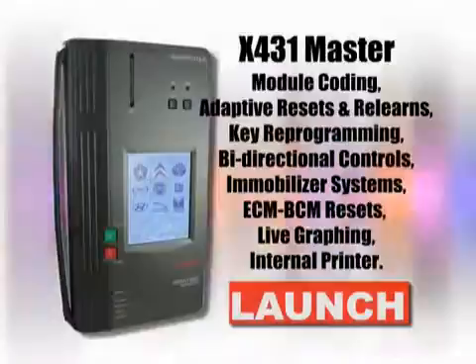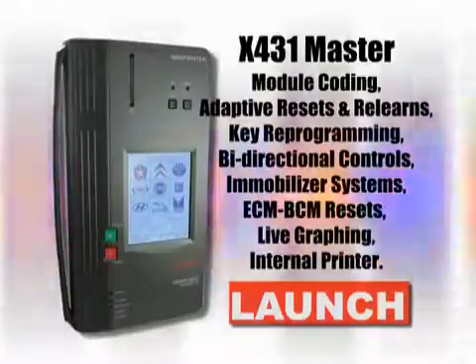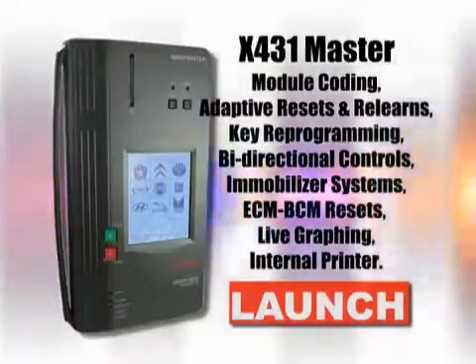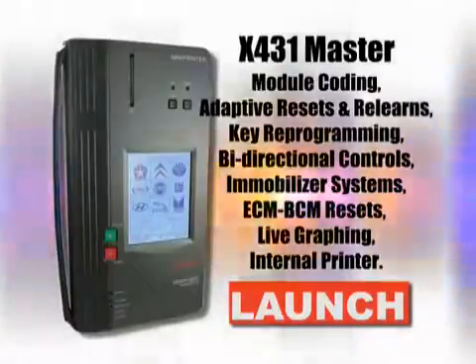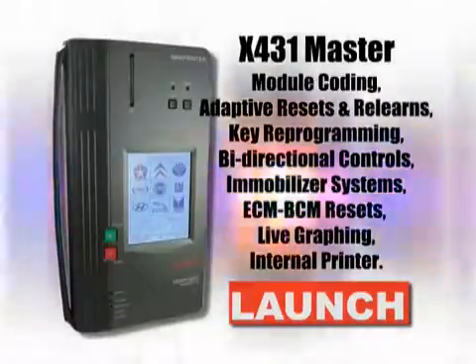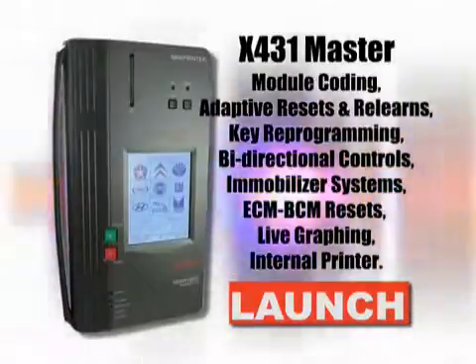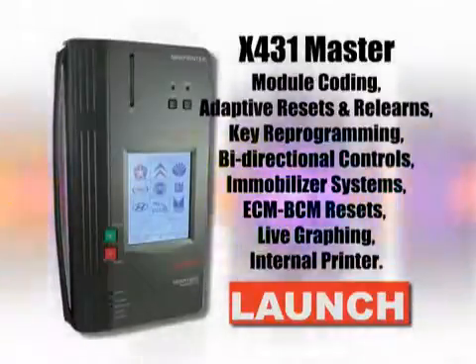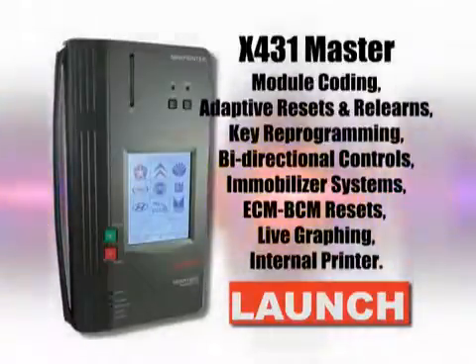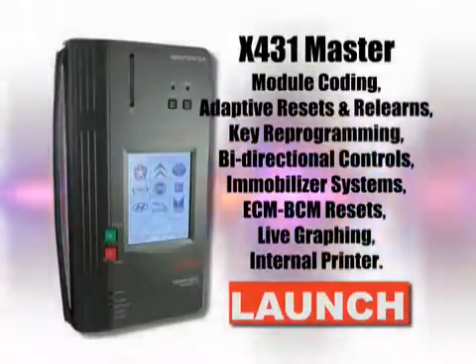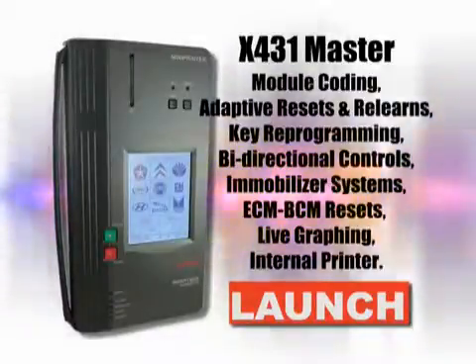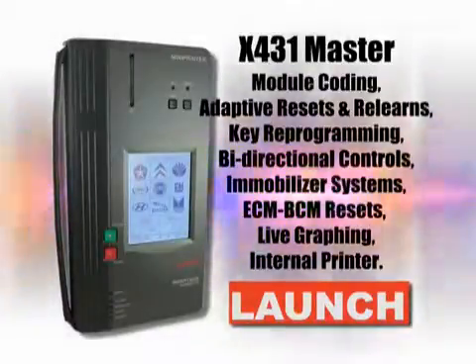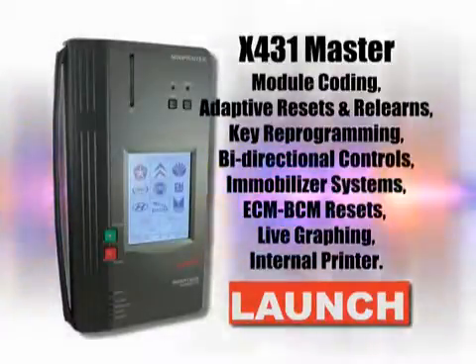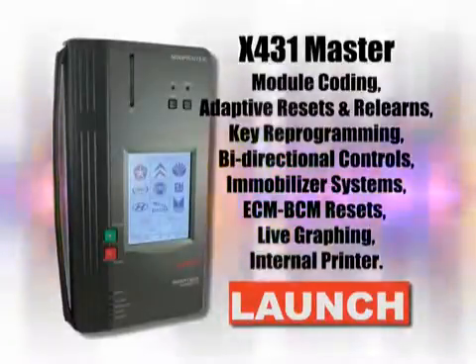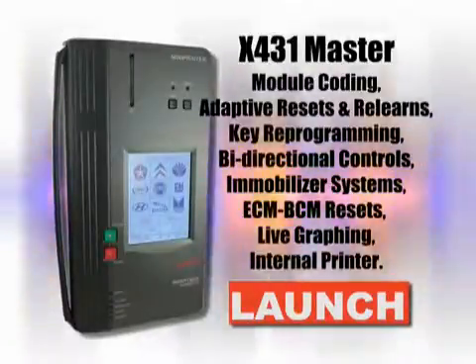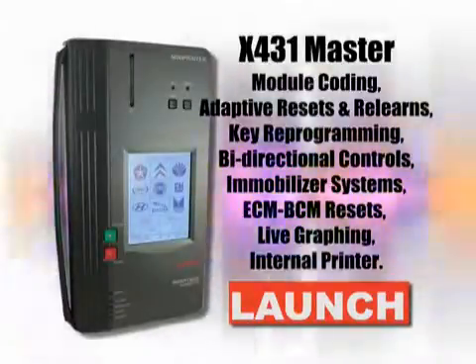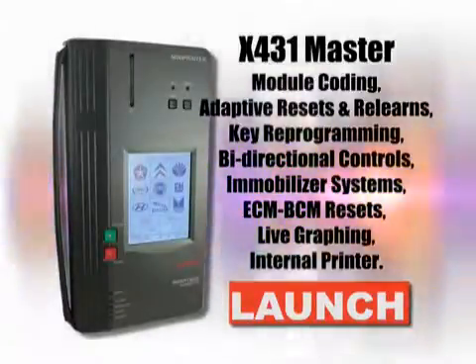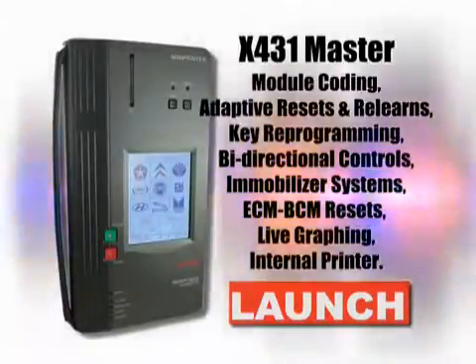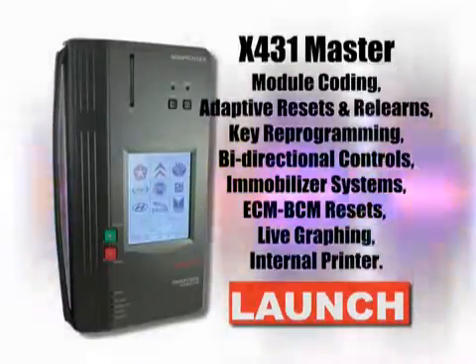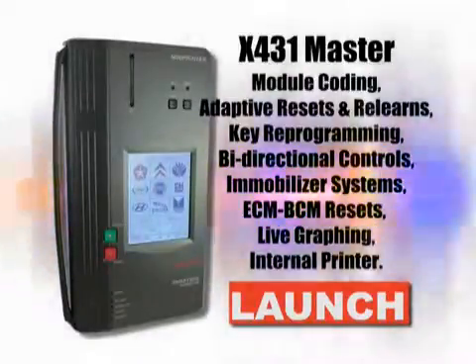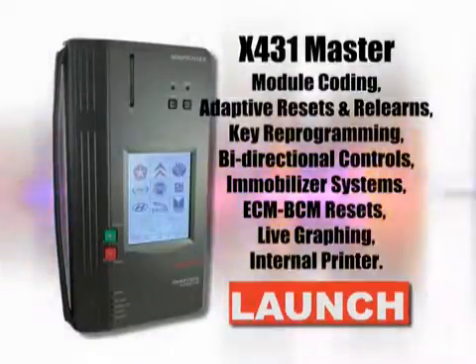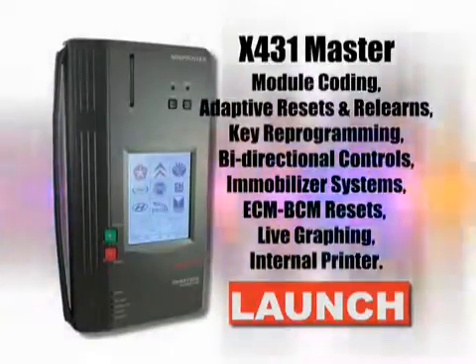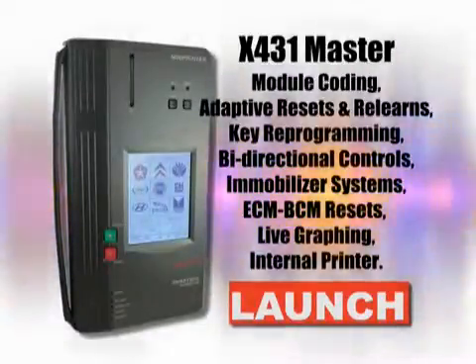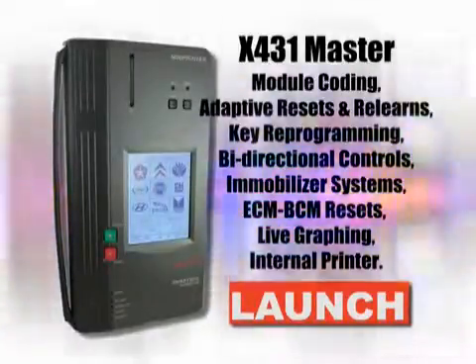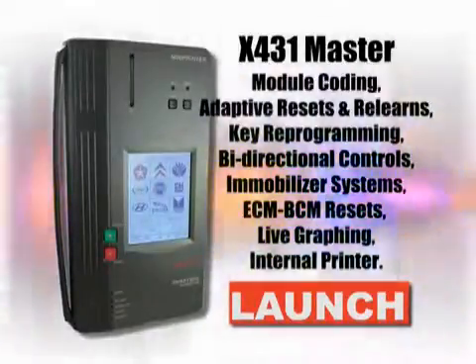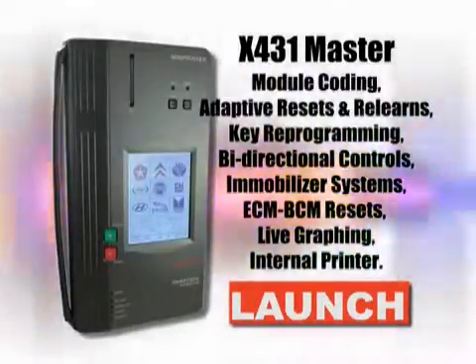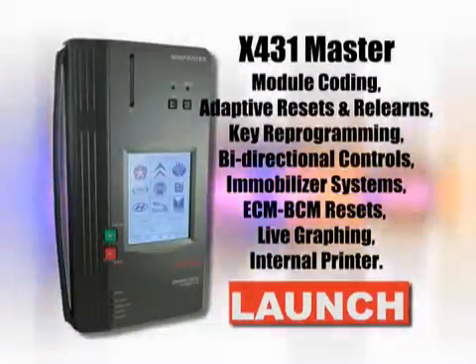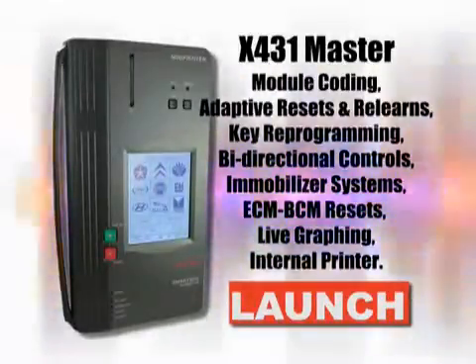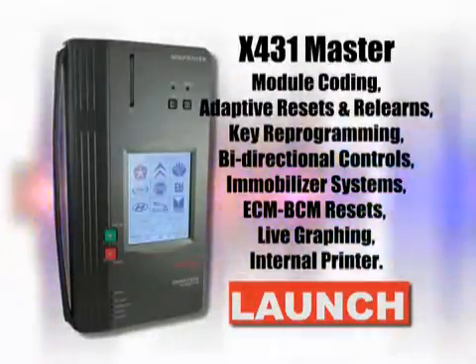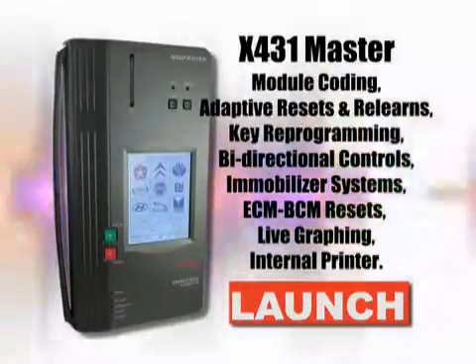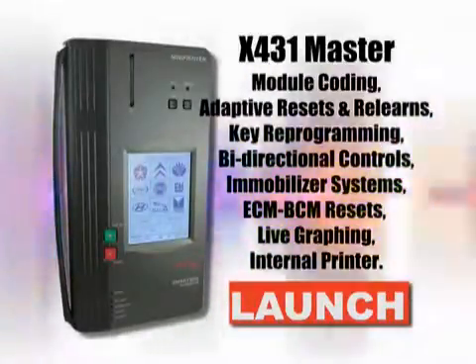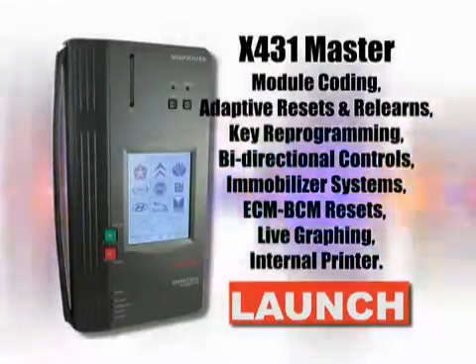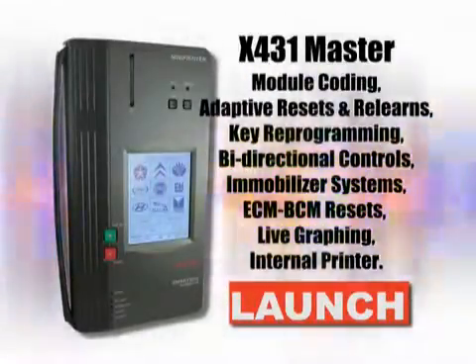With the X431 Master, you will become the master of your shop.